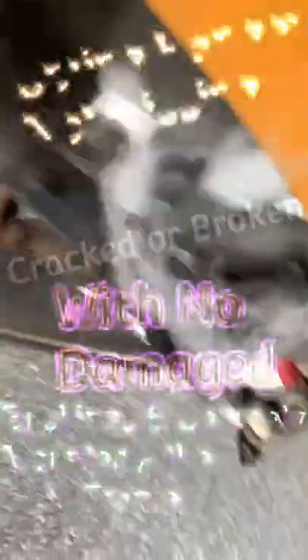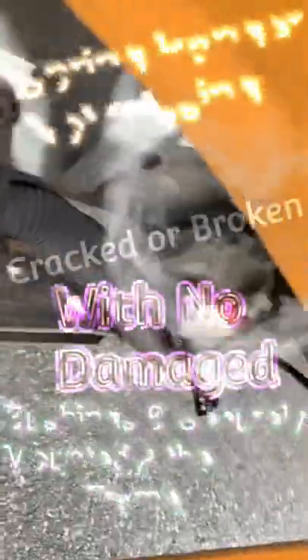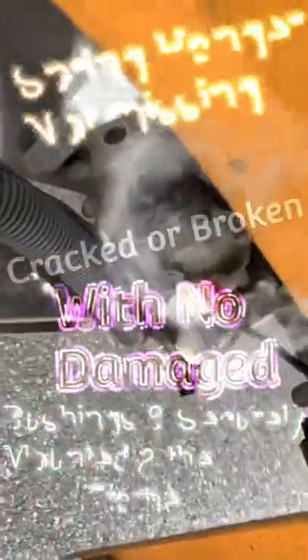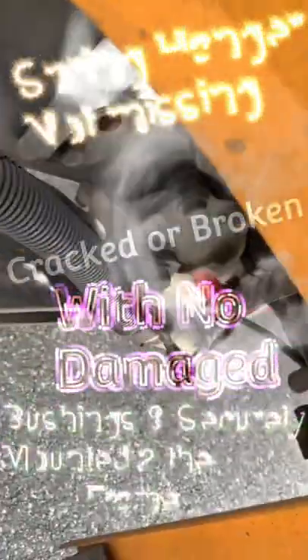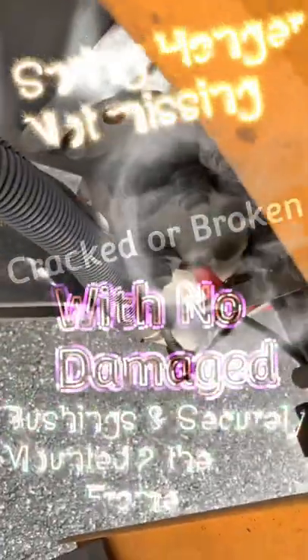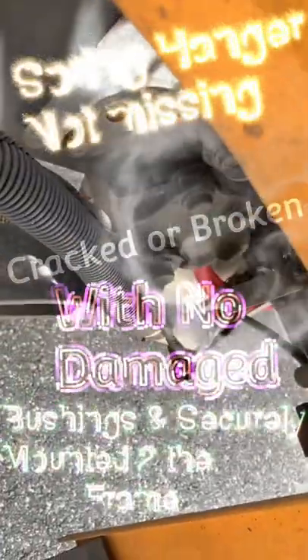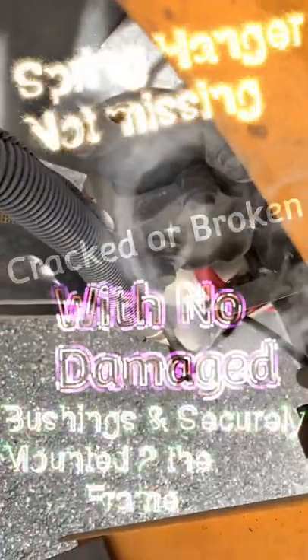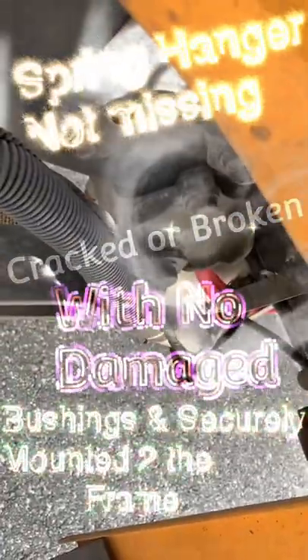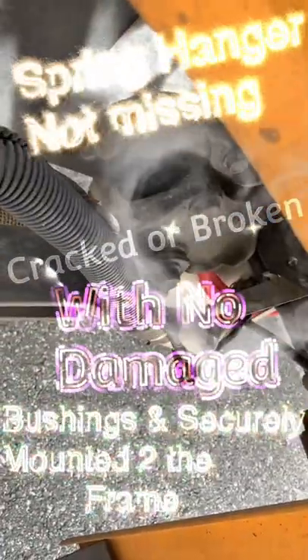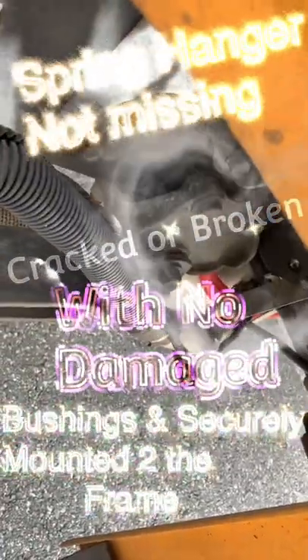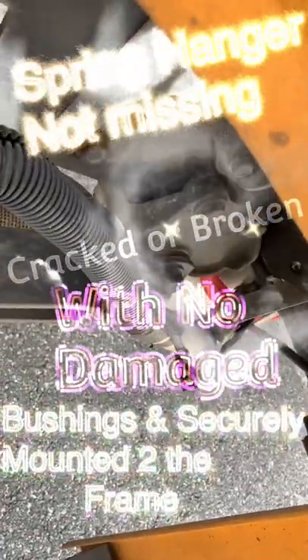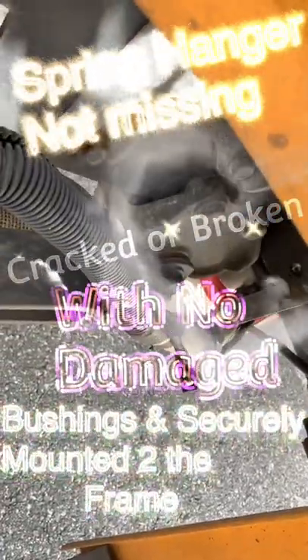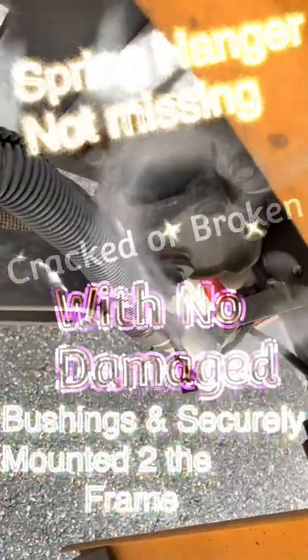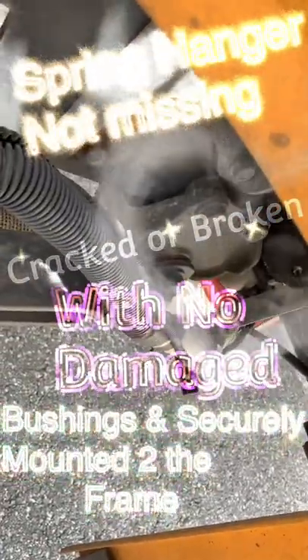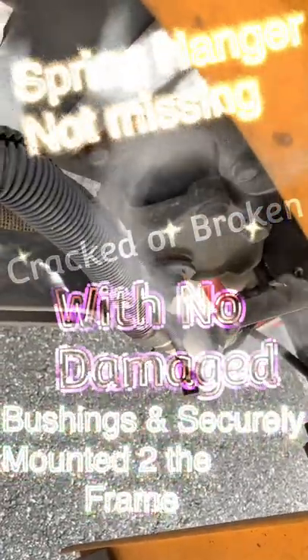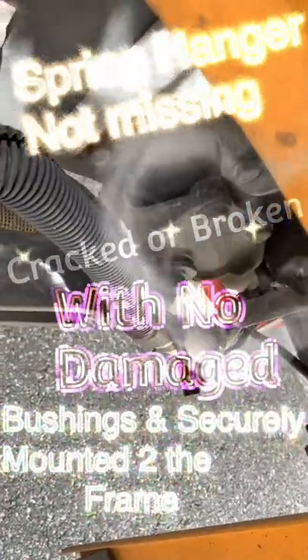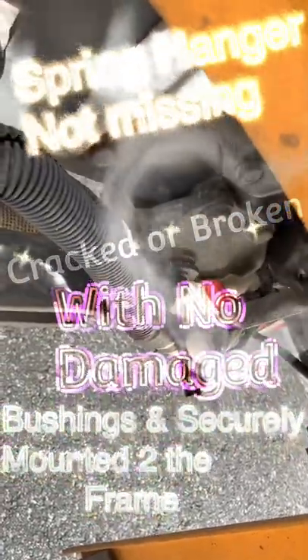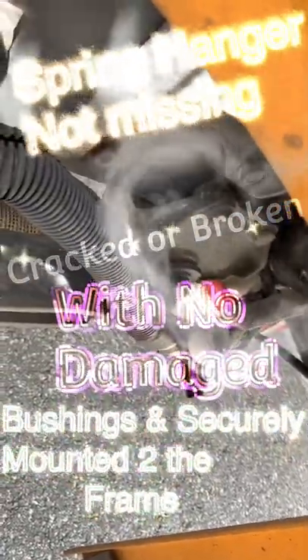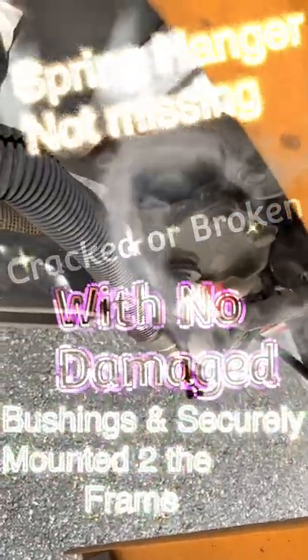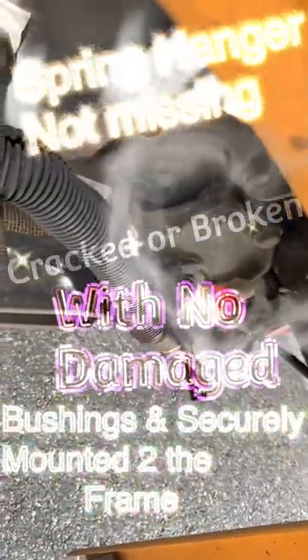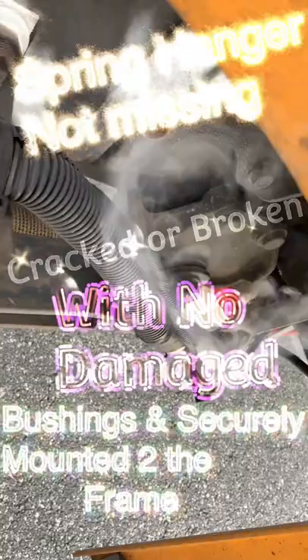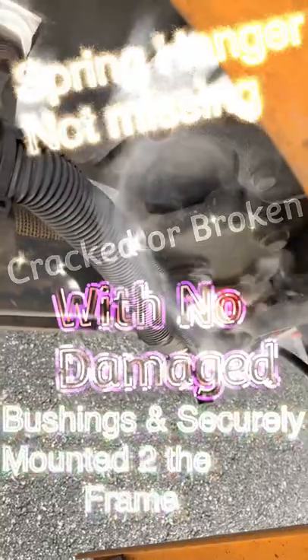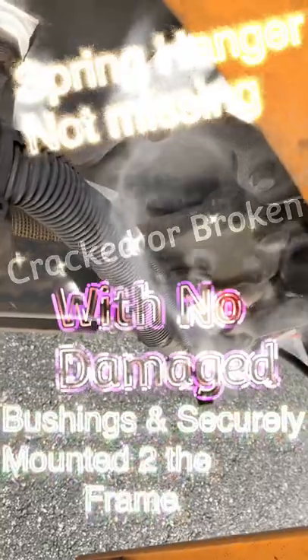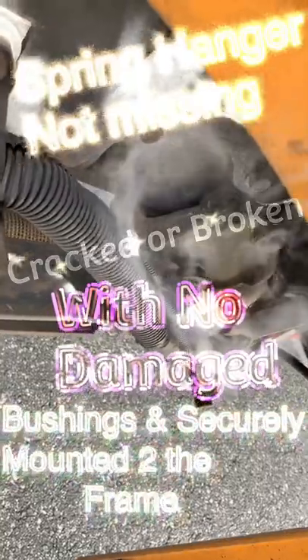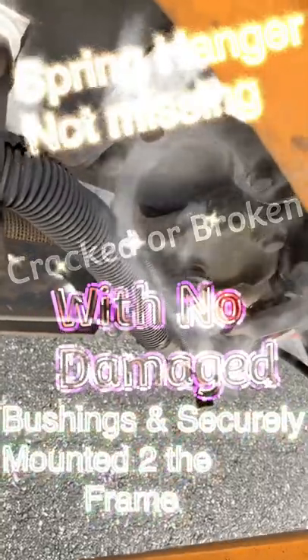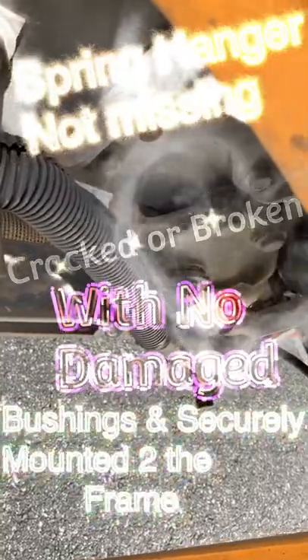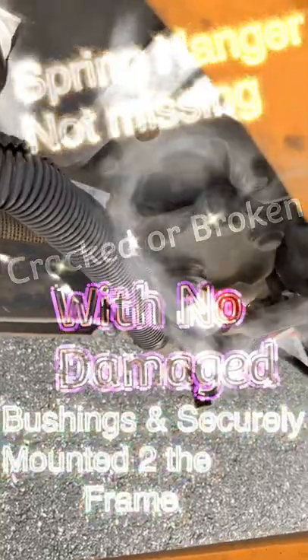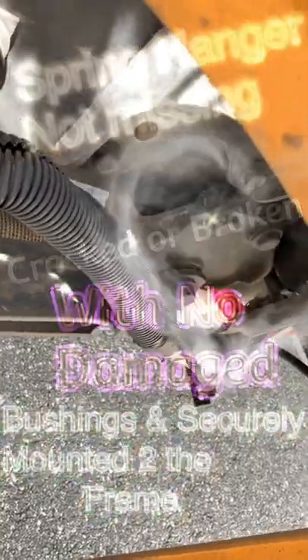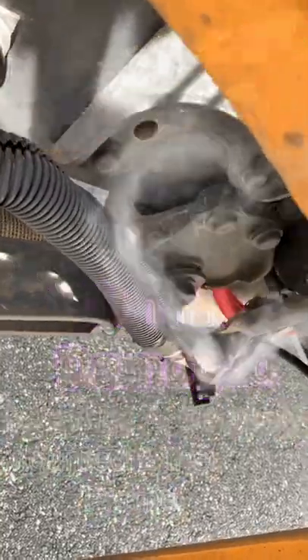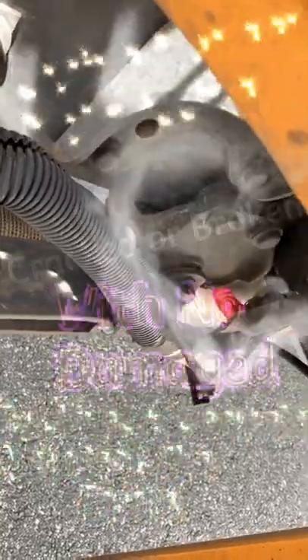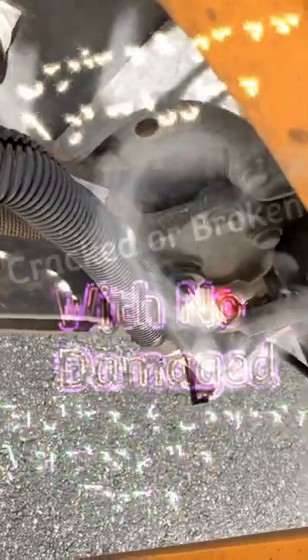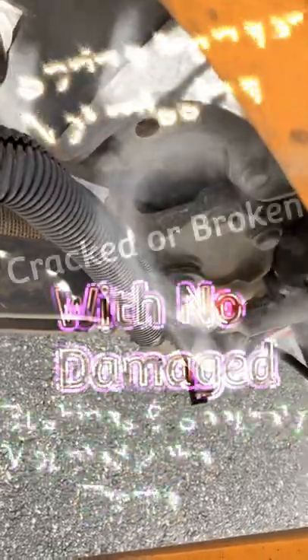Spring hanger: not missing, cracked, or broken, with no damaged bushes and securely attached to frame.